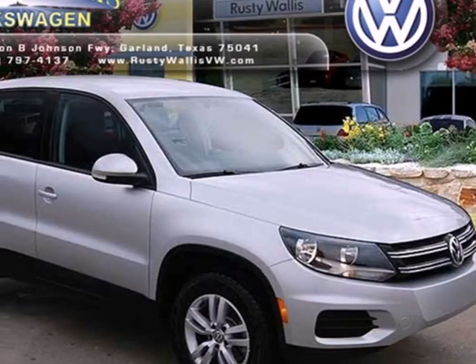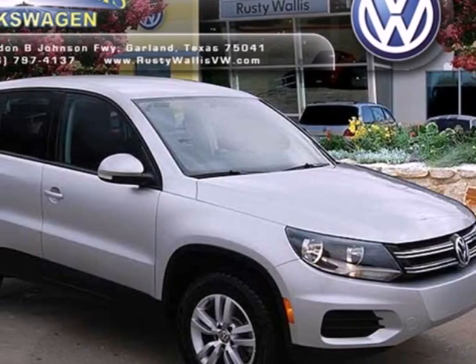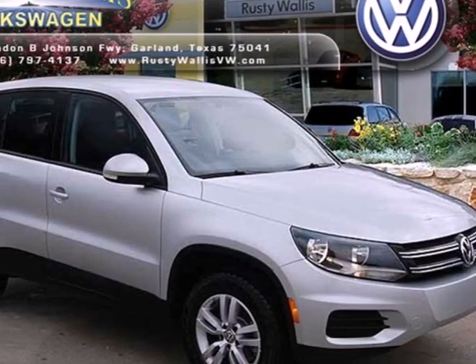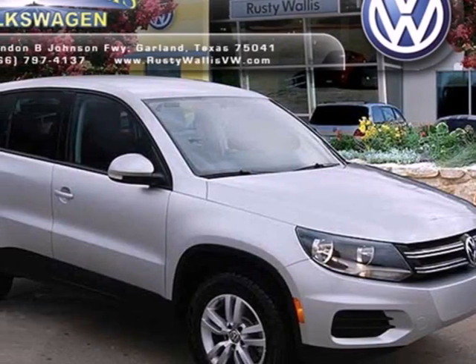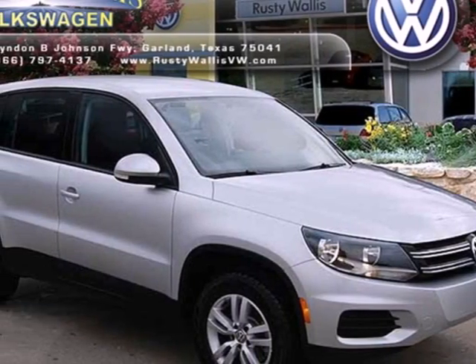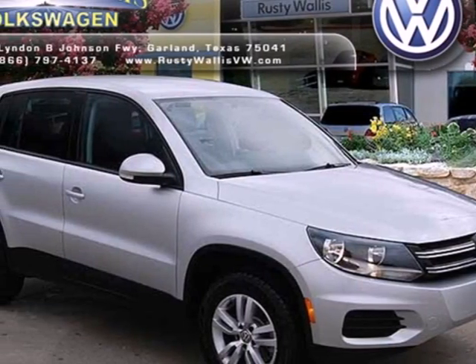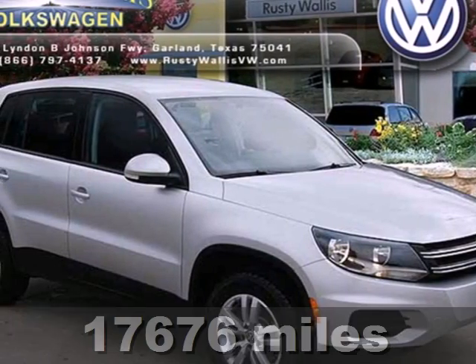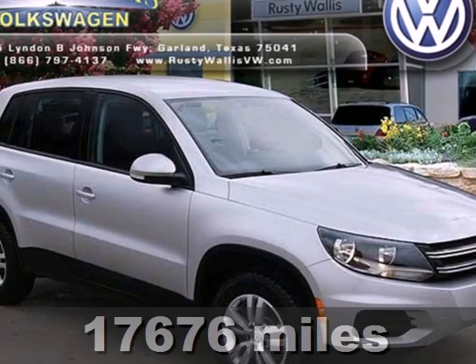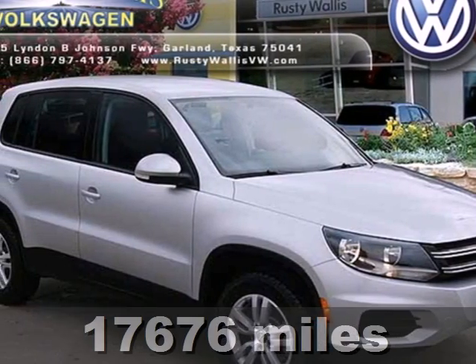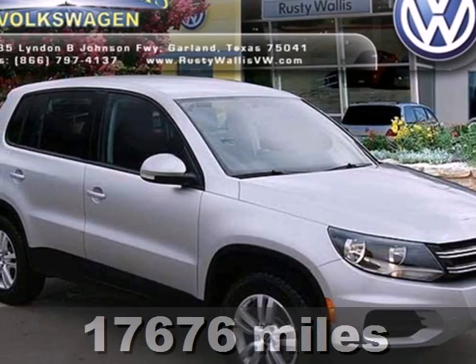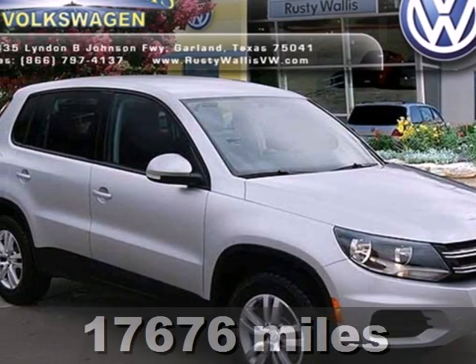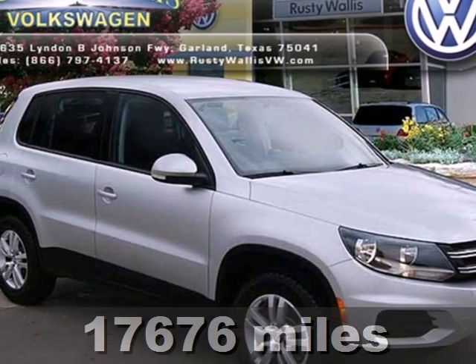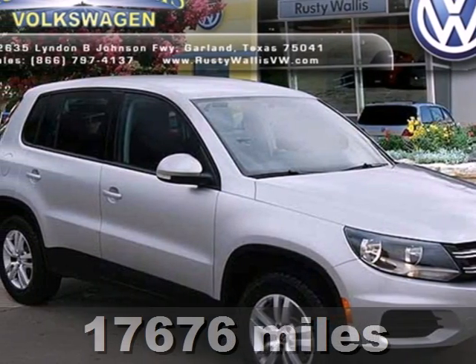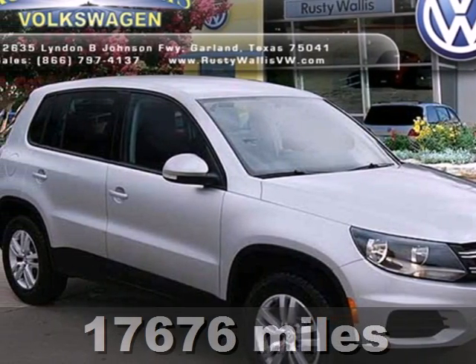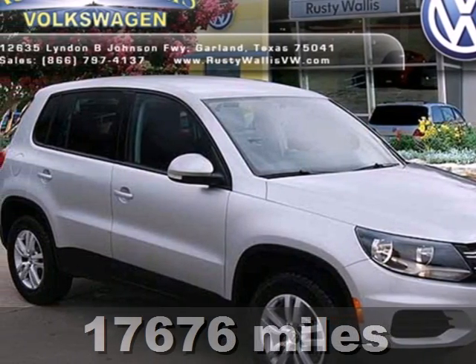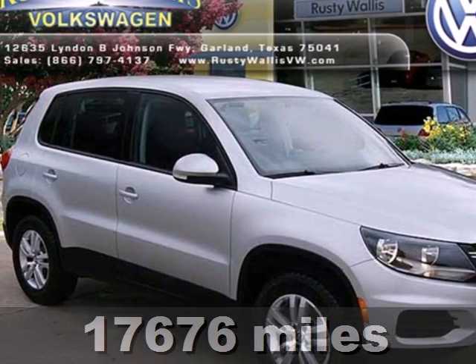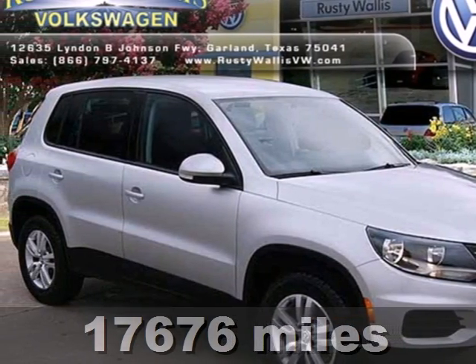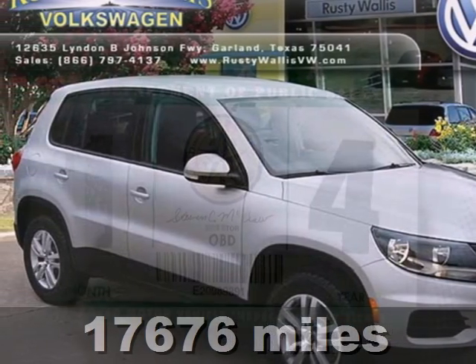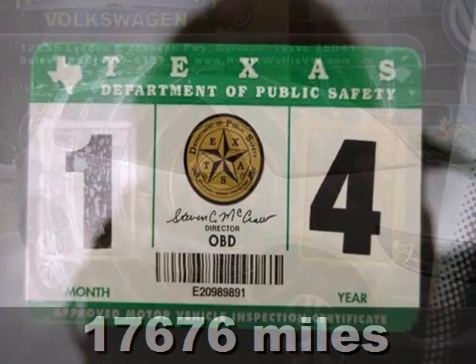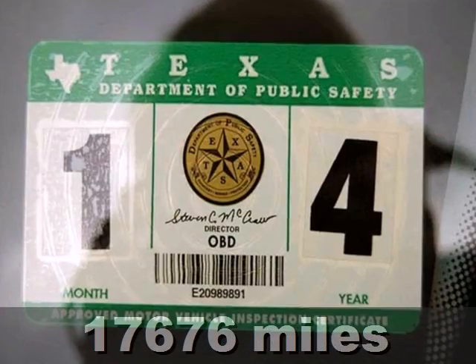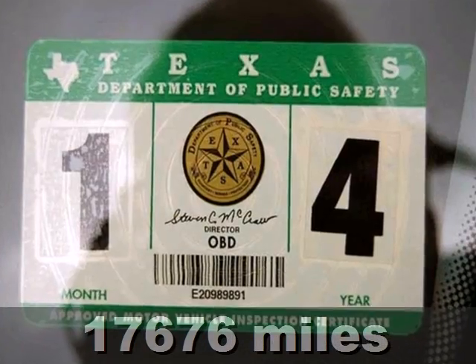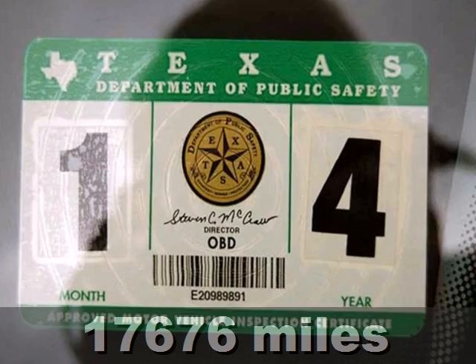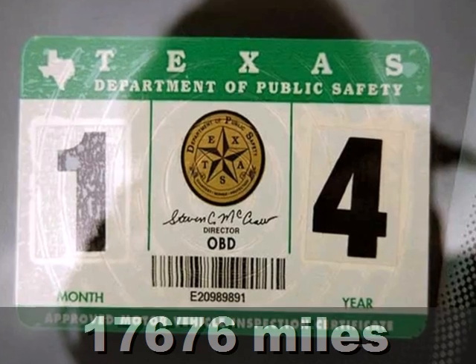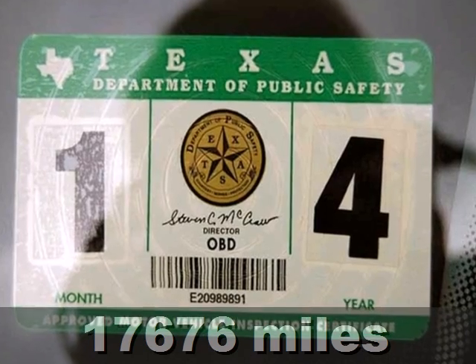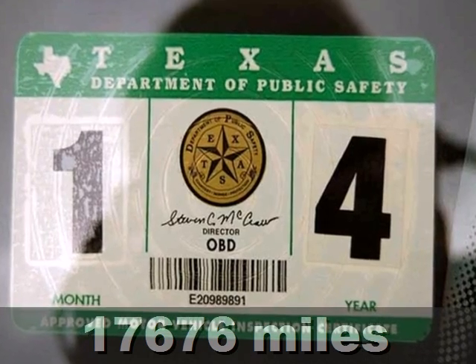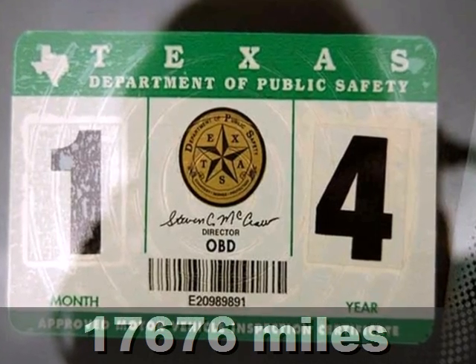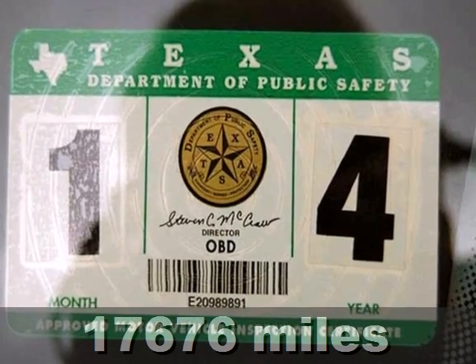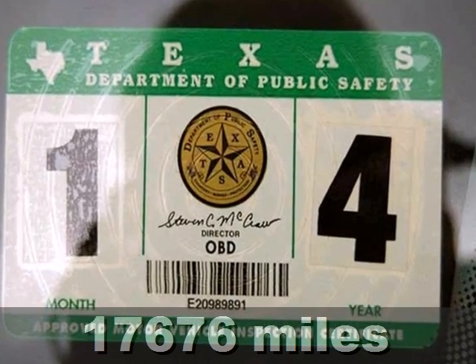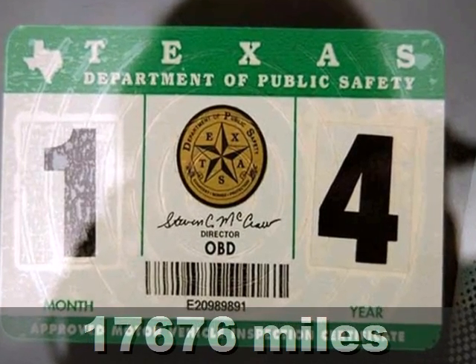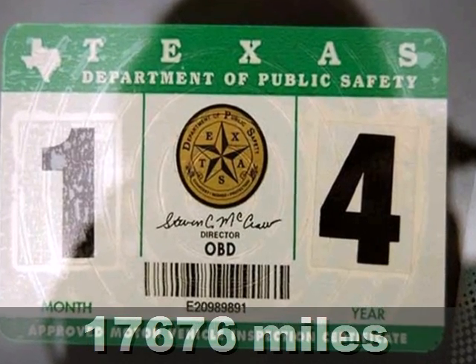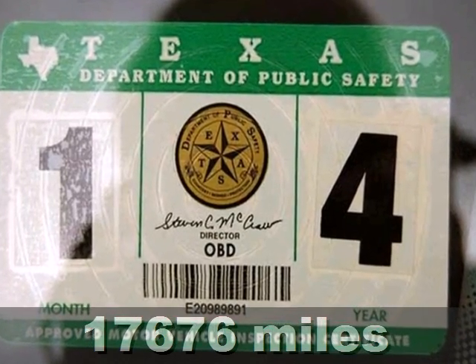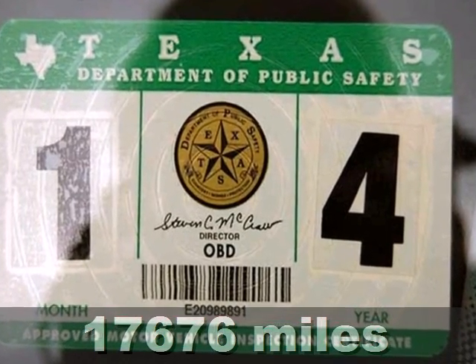It's a 2012 Volkswagen Tiguan — great resale value, engineering, and overall performance.